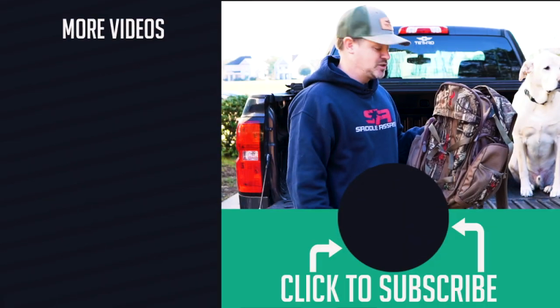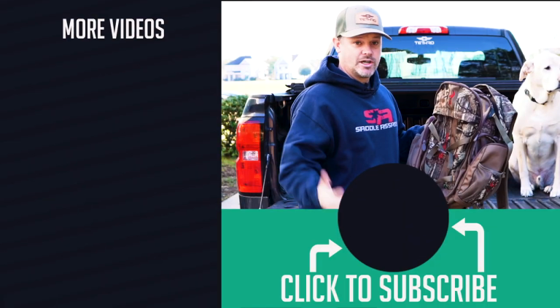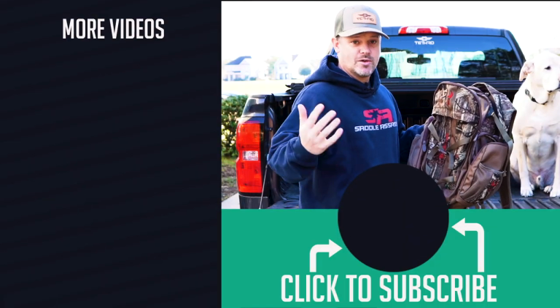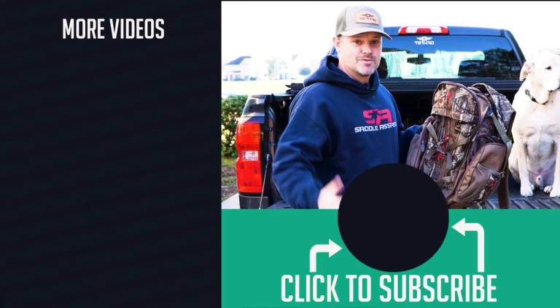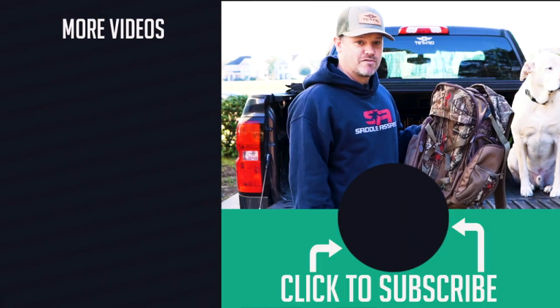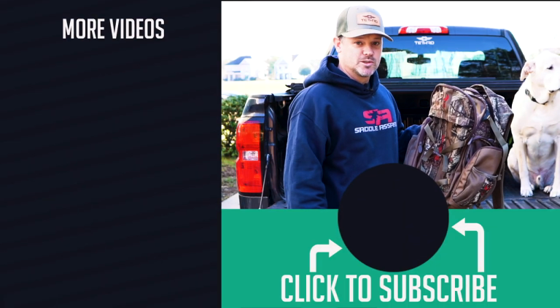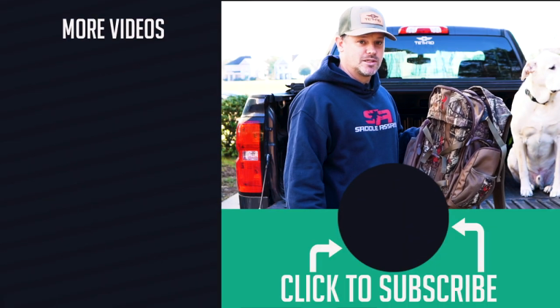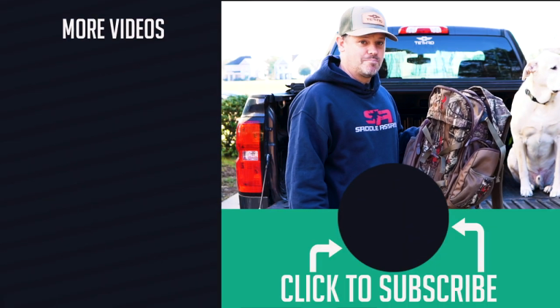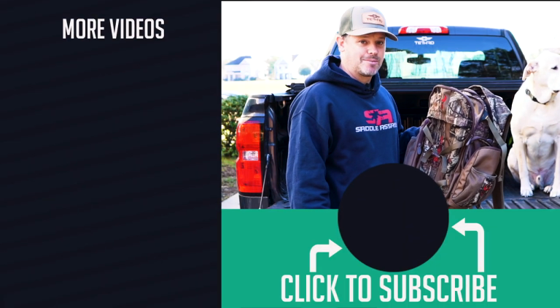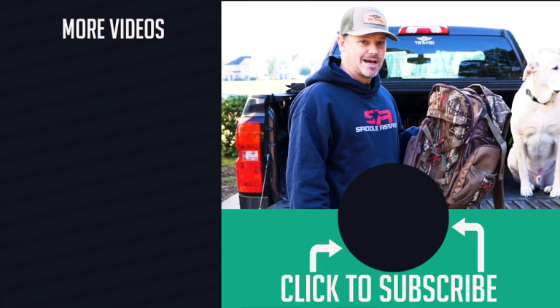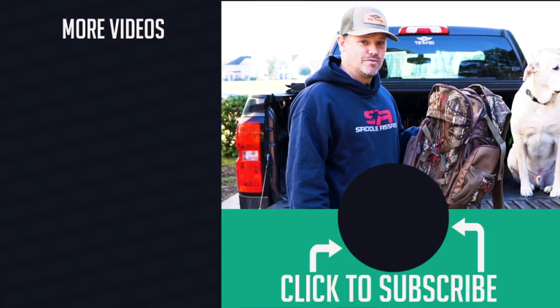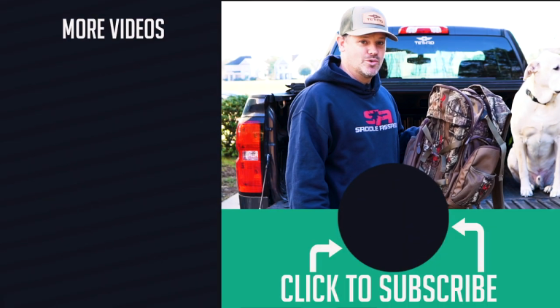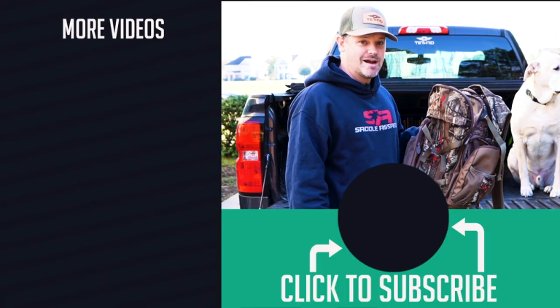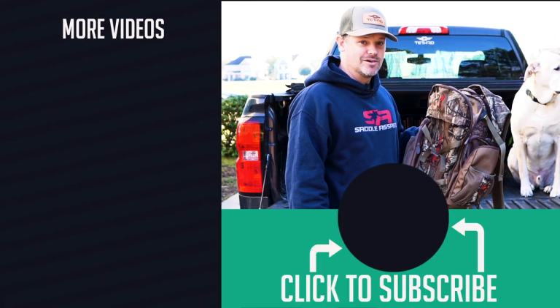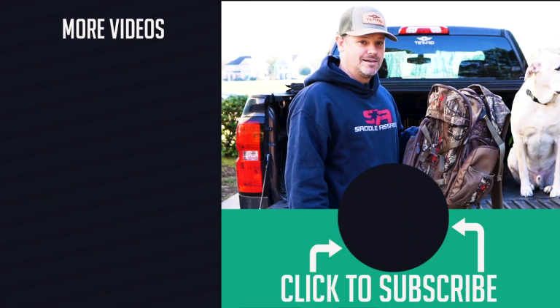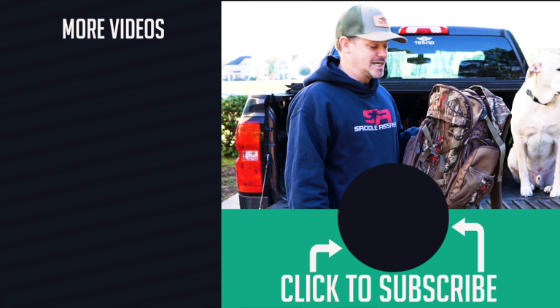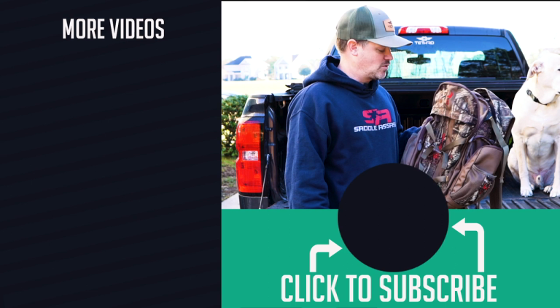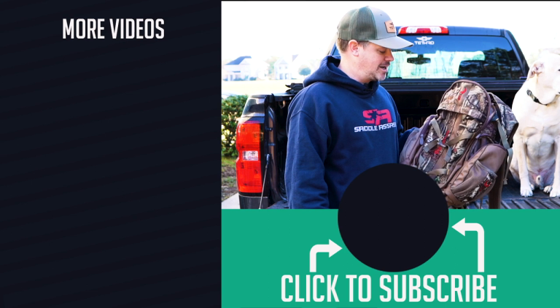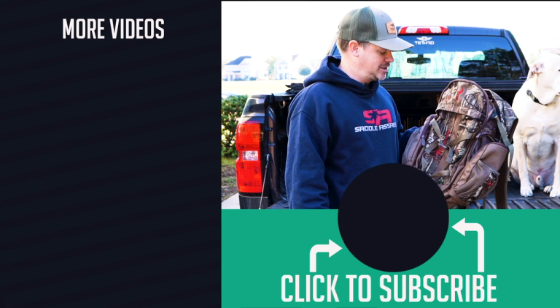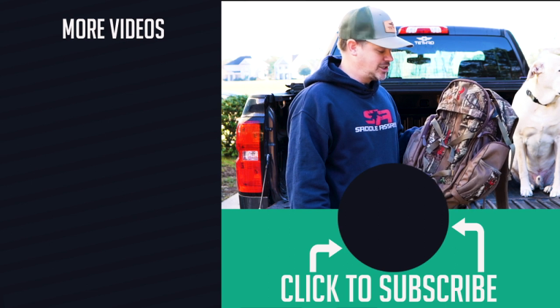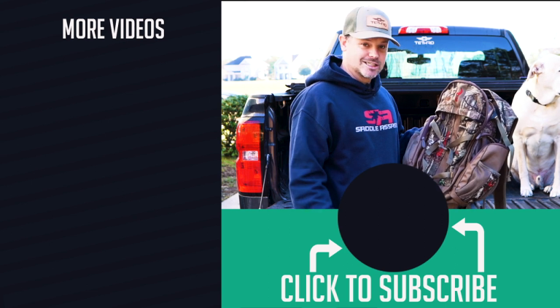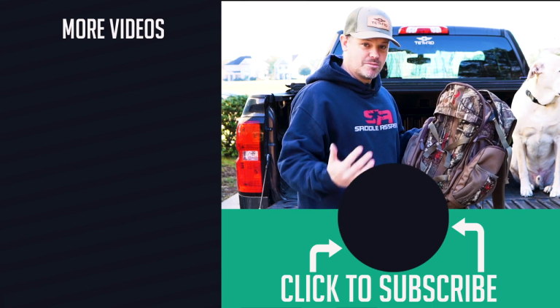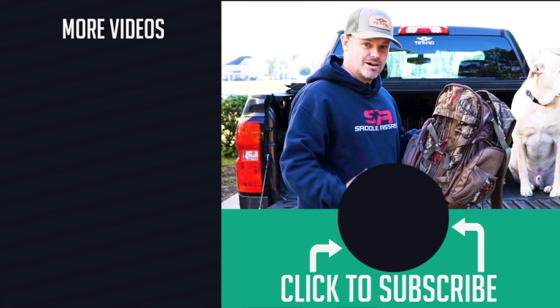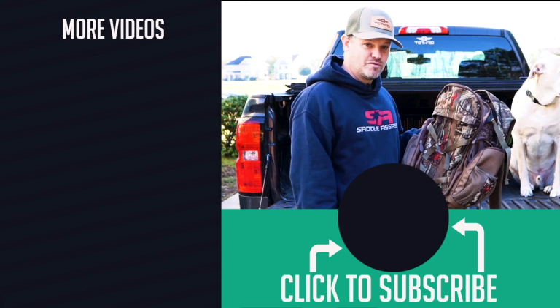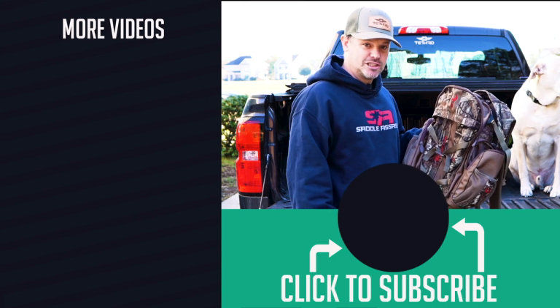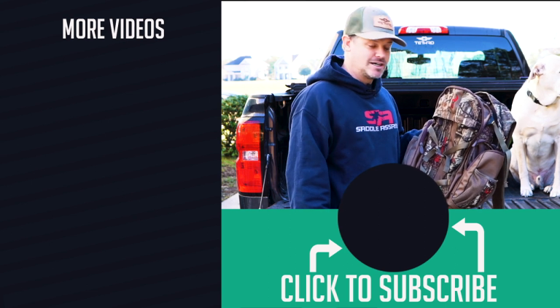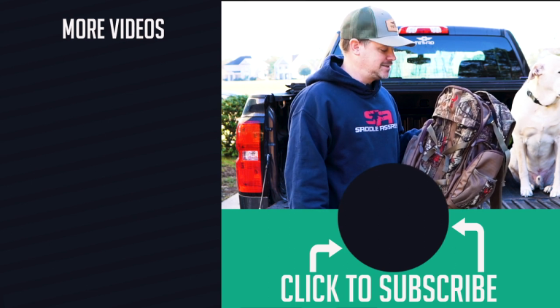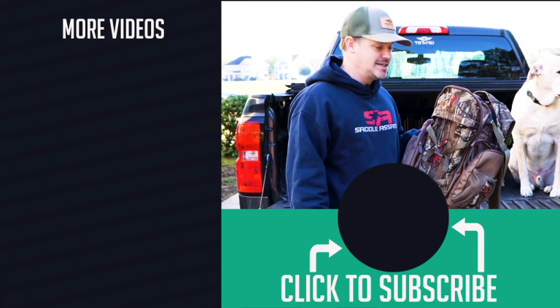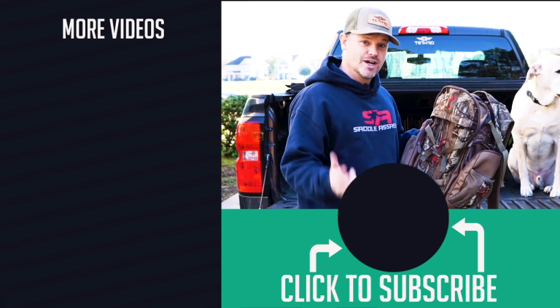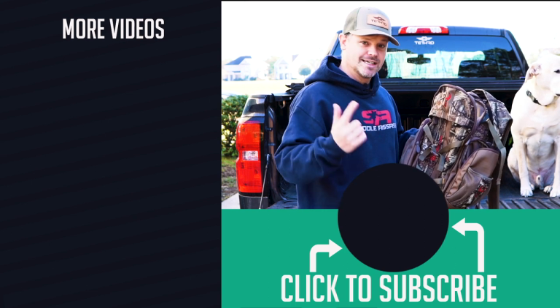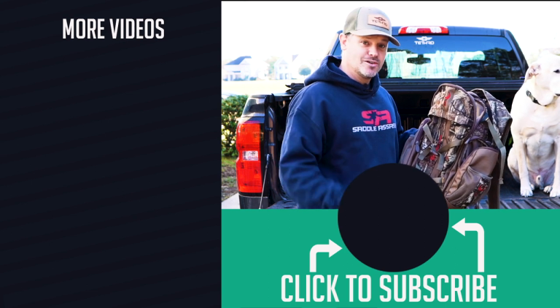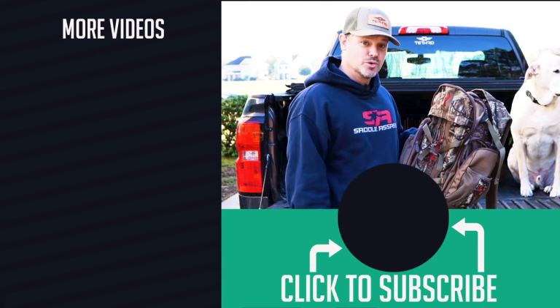There you go — that is my first backpack review ever. Thanks for watching. Check out some of my hunting and fishing content. You guys get outdoors.